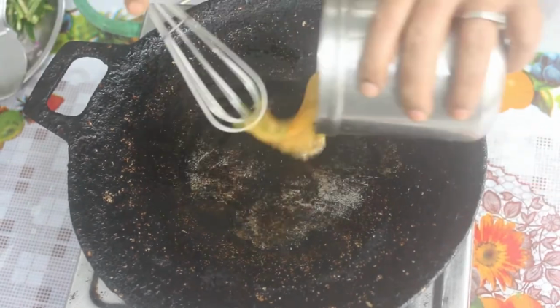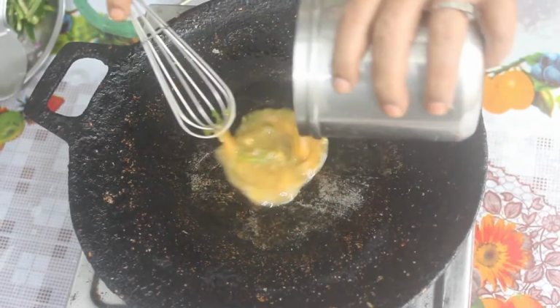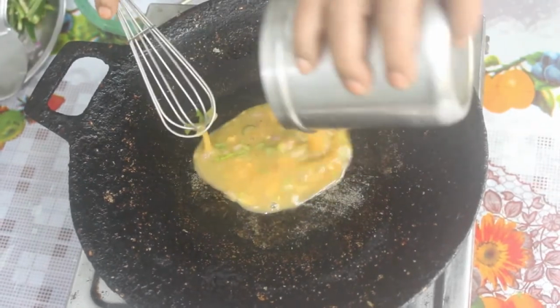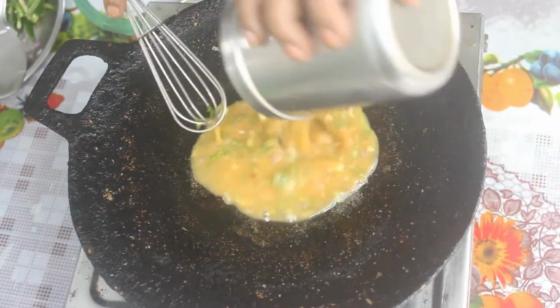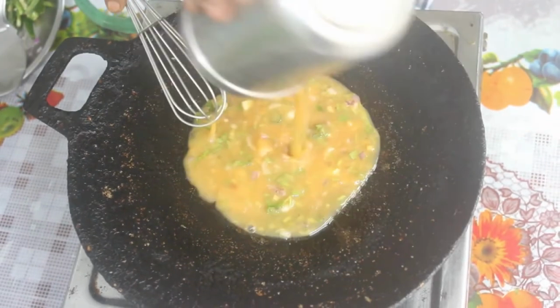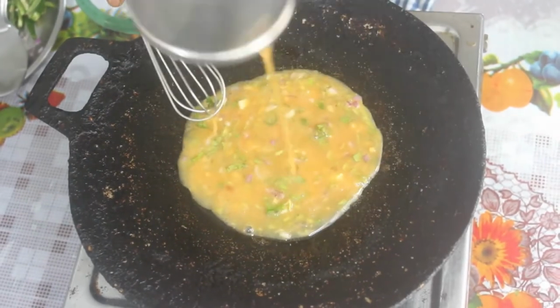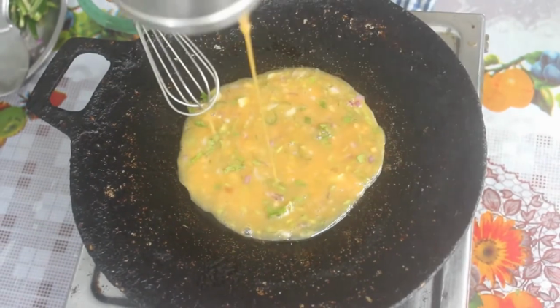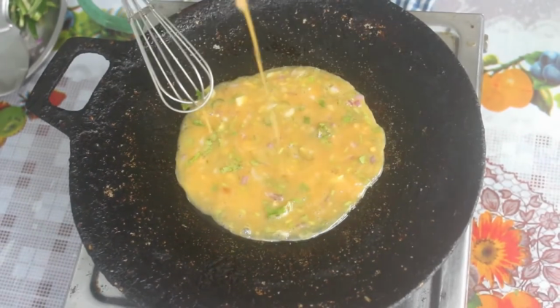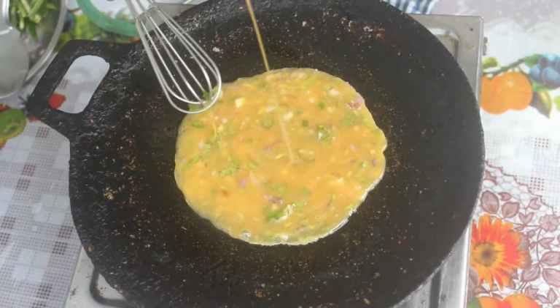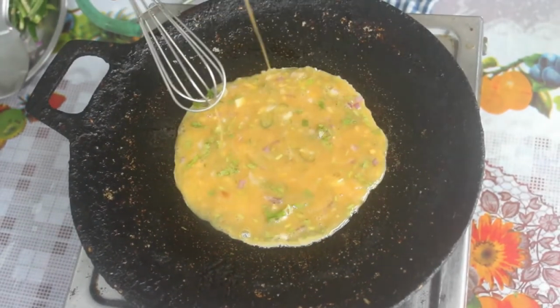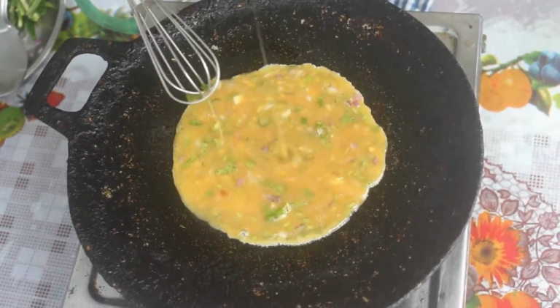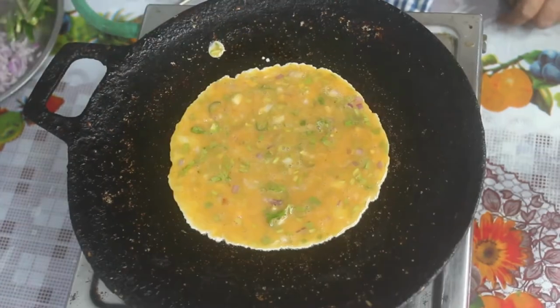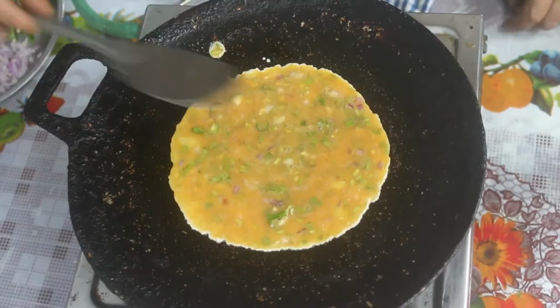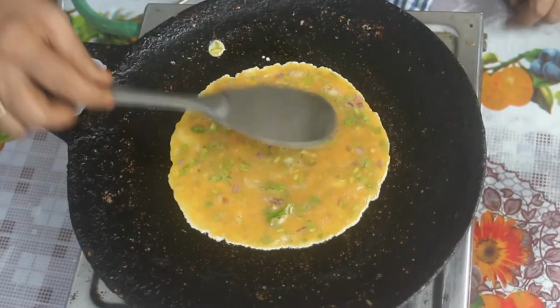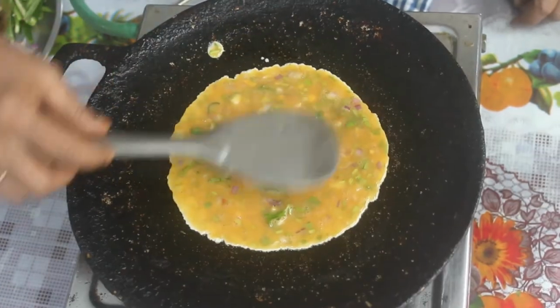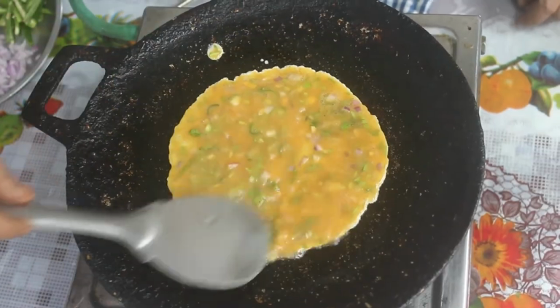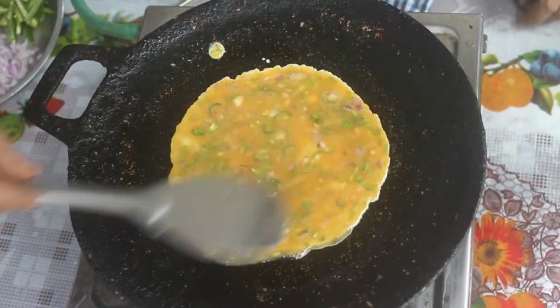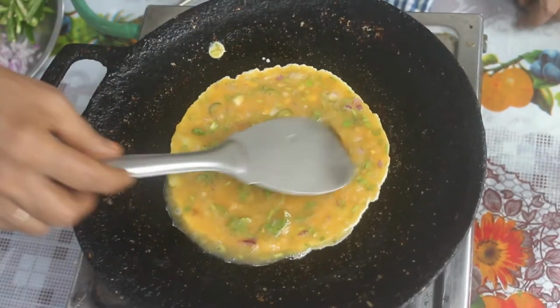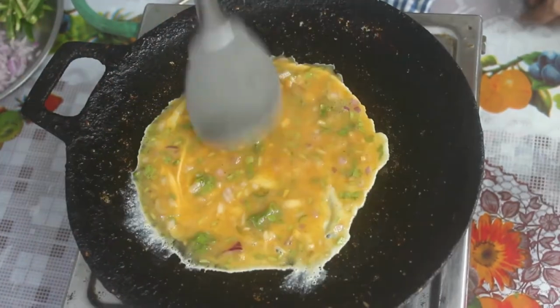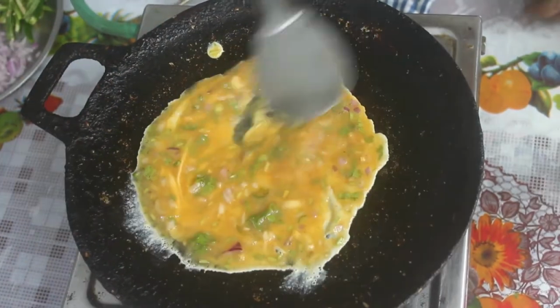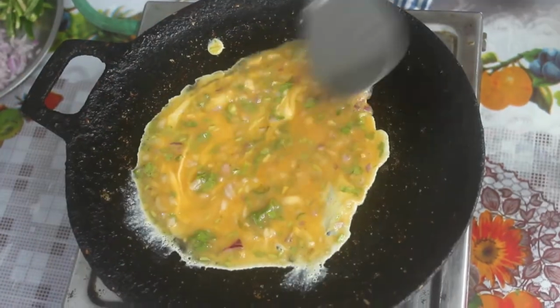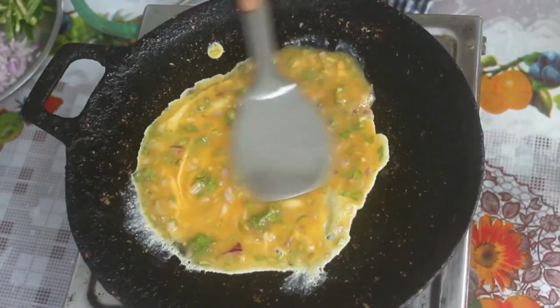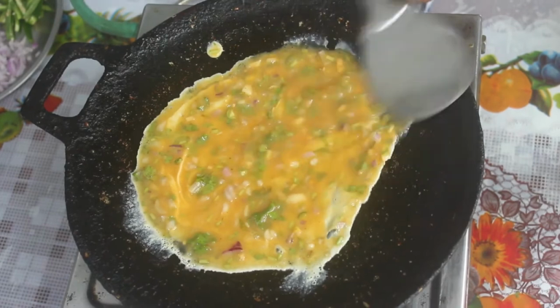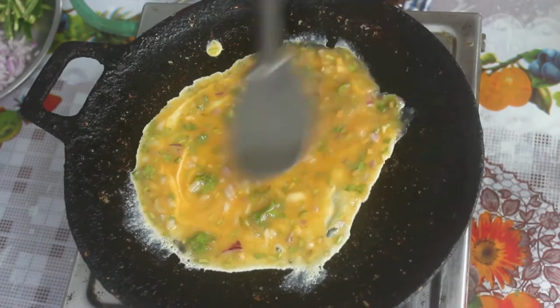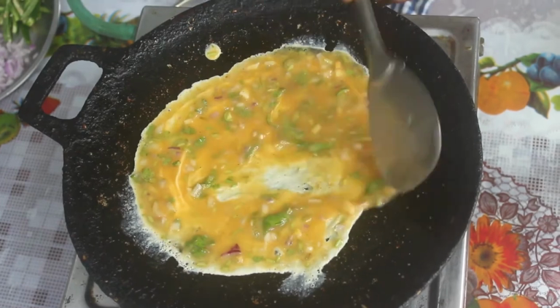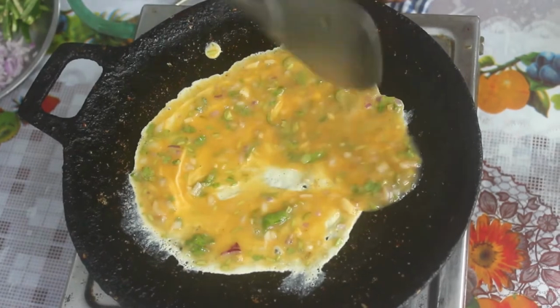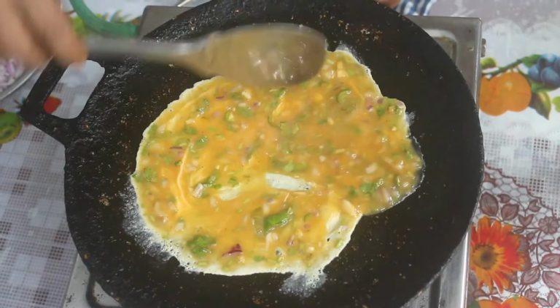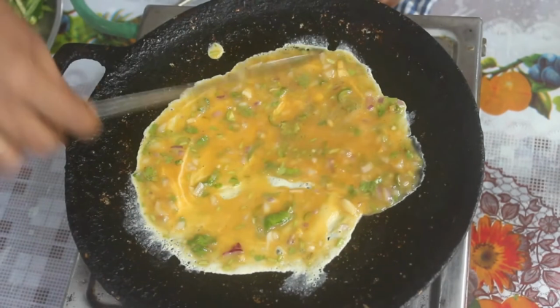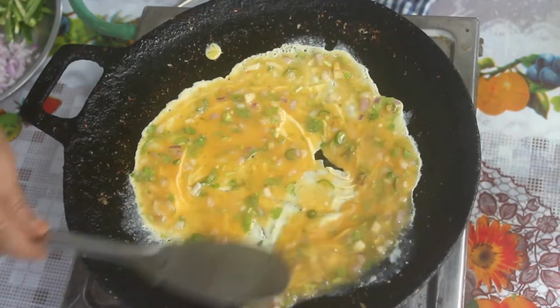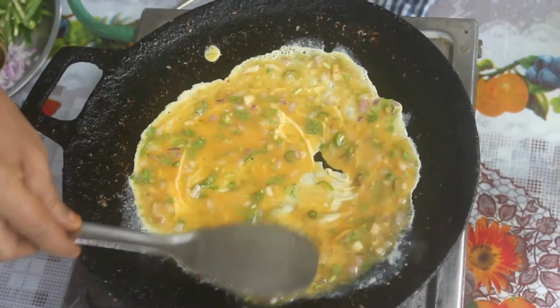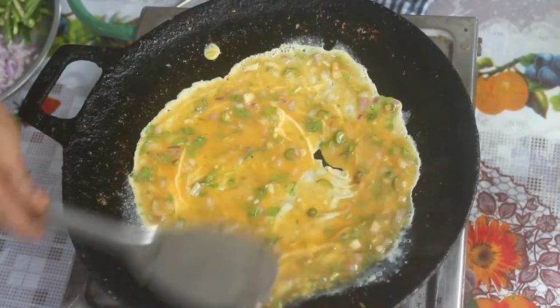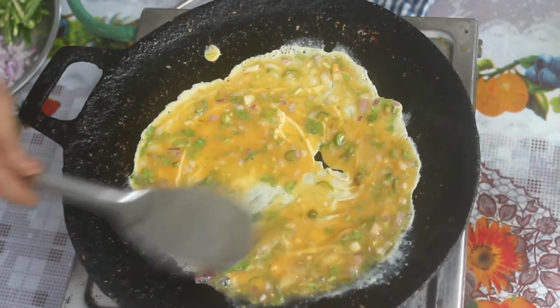Now I put it in the middle. Add salt and flour. Add a full flame and slow it down.